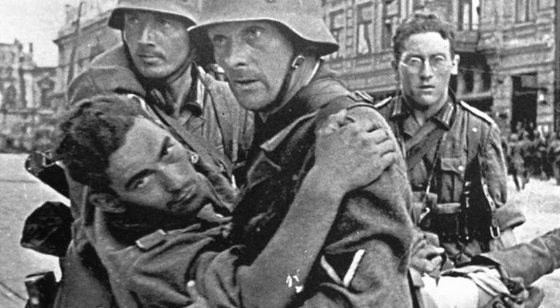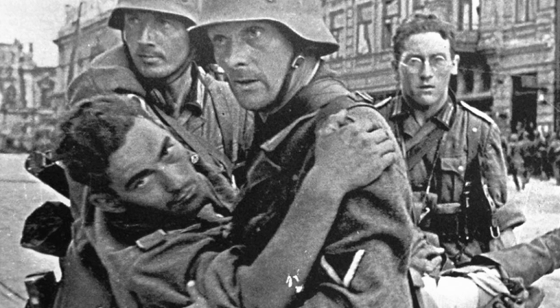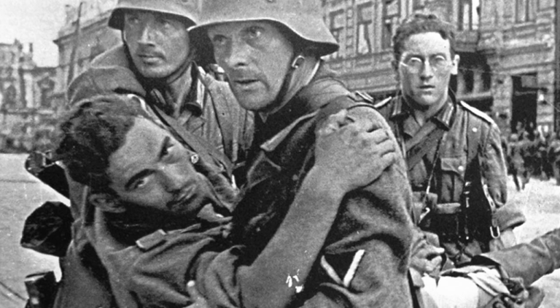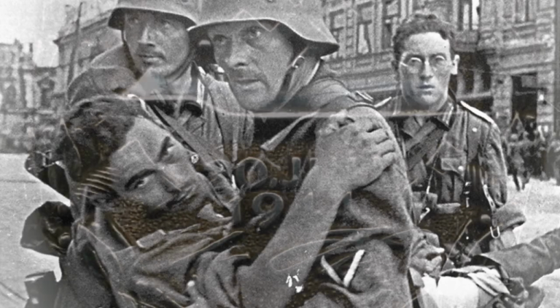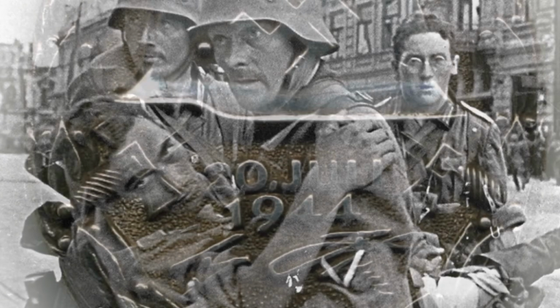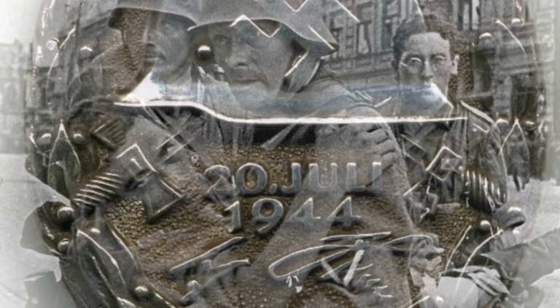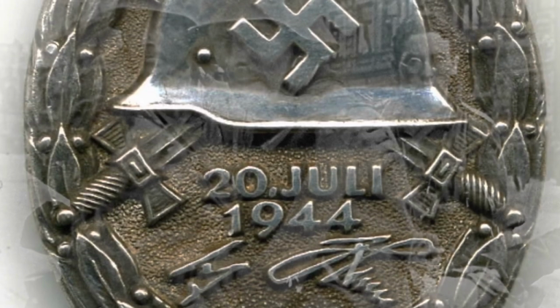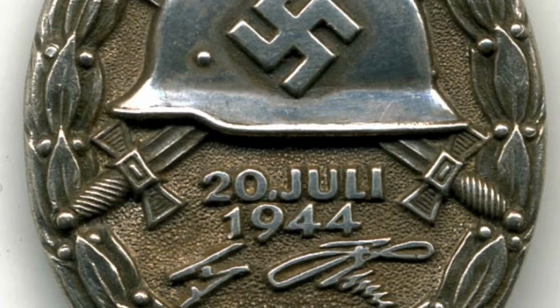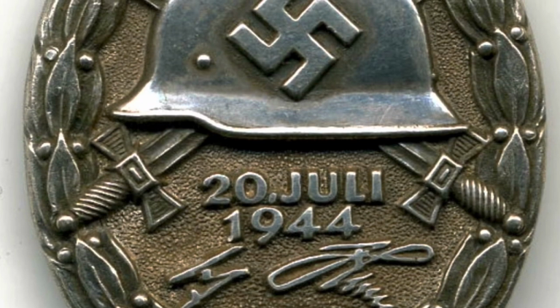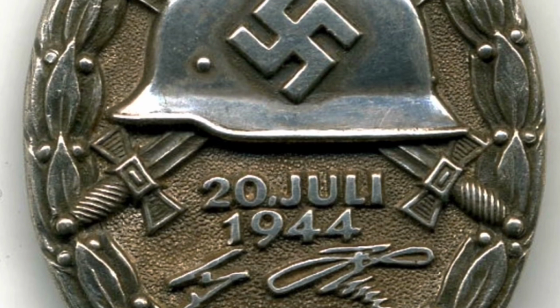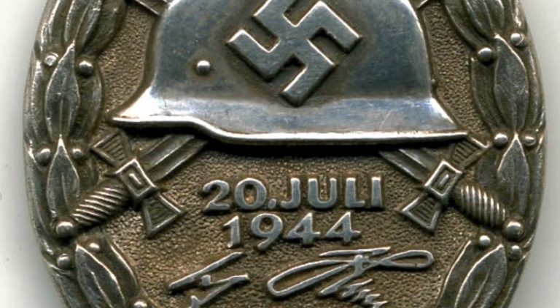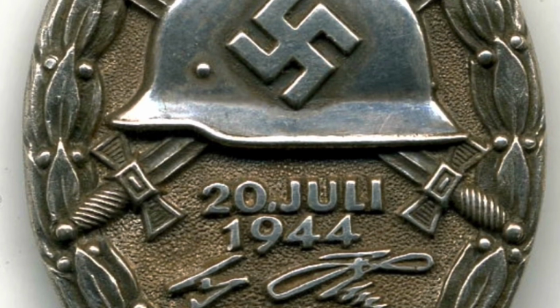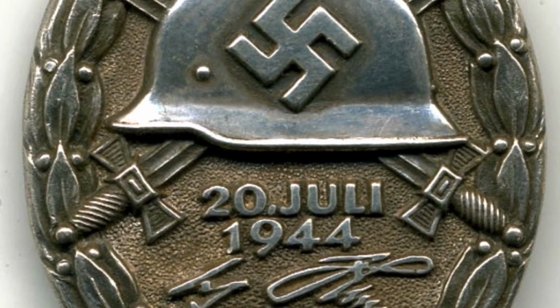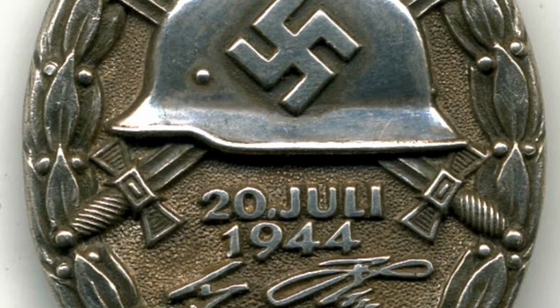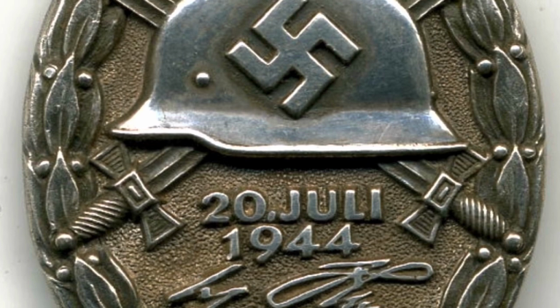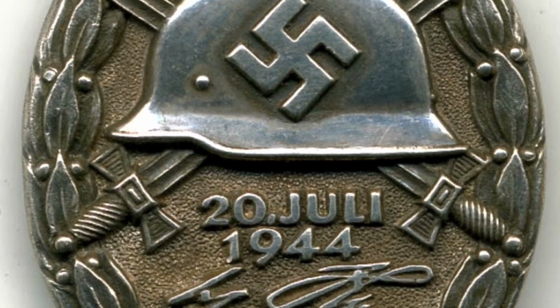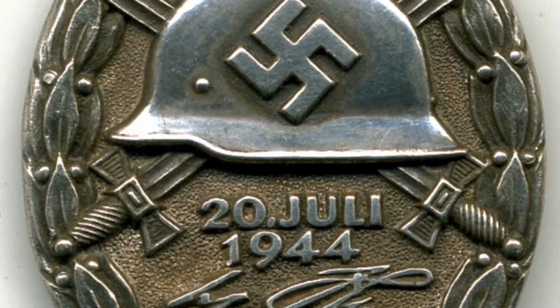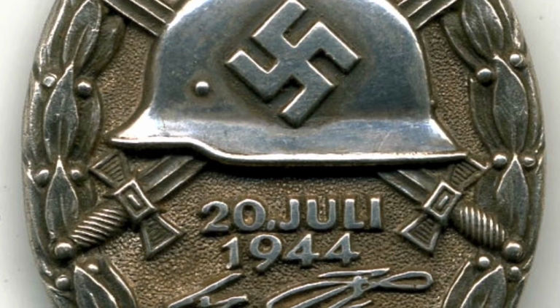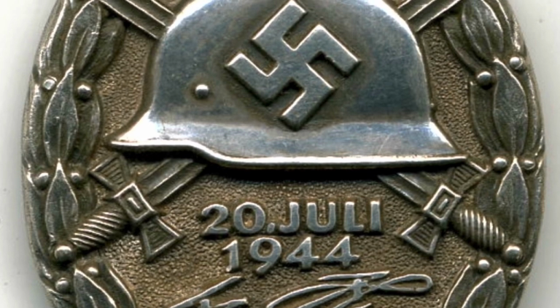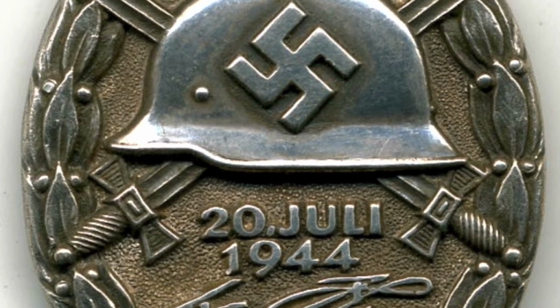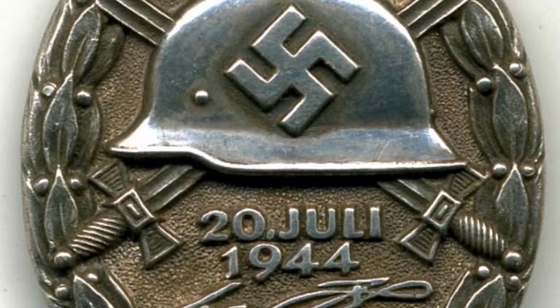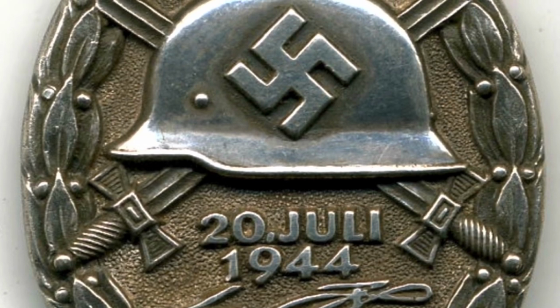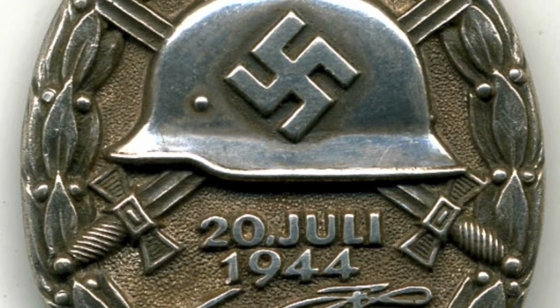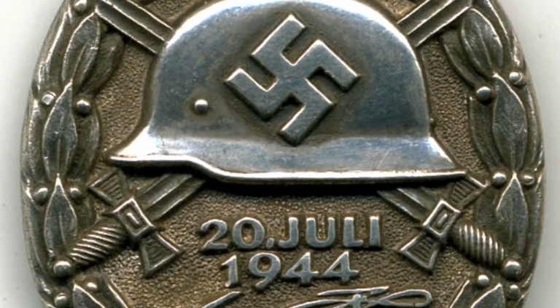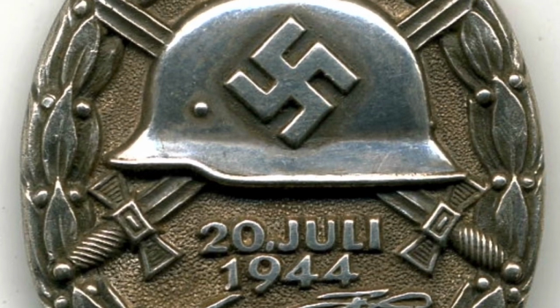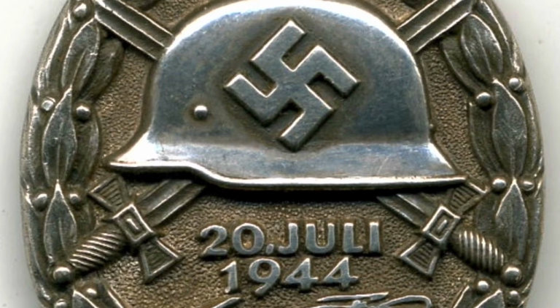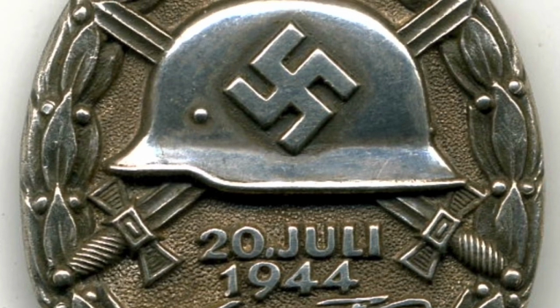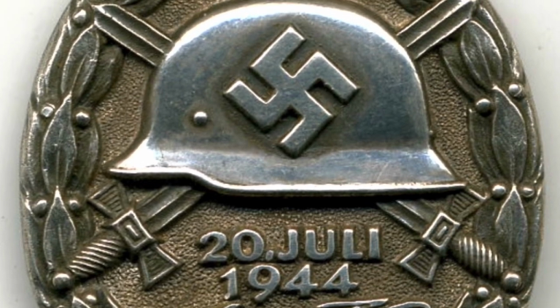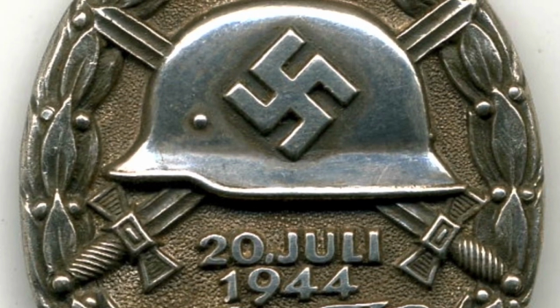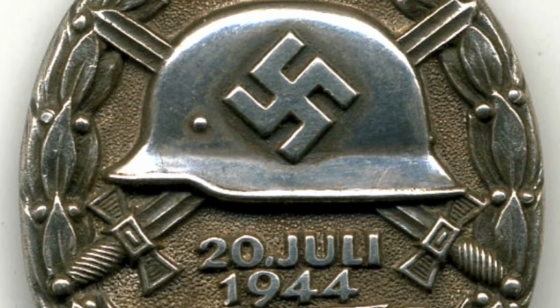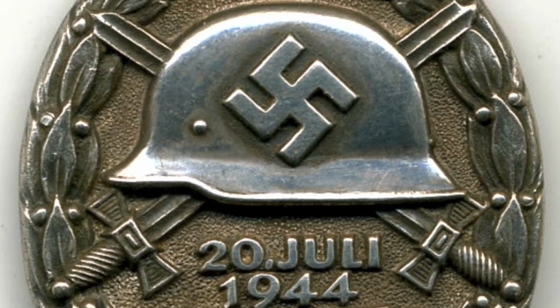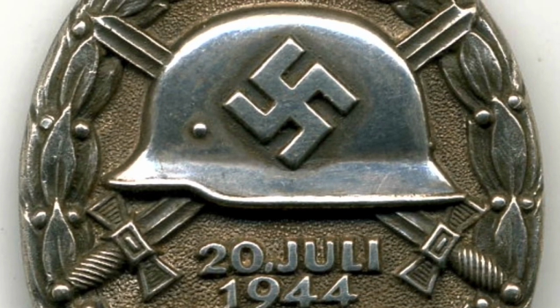The Wound Badge also had another variation for the men wounded during the 20th of July 1944 bomb plot to kill Hitler.